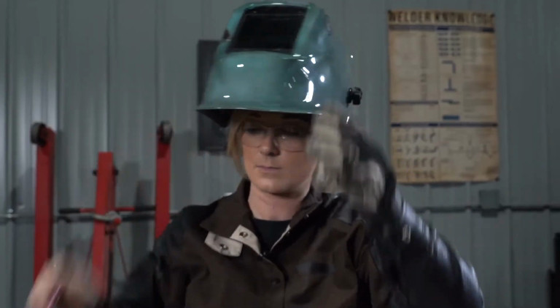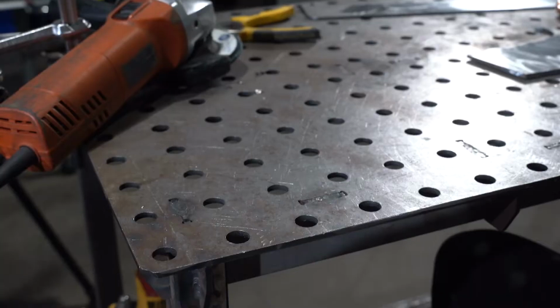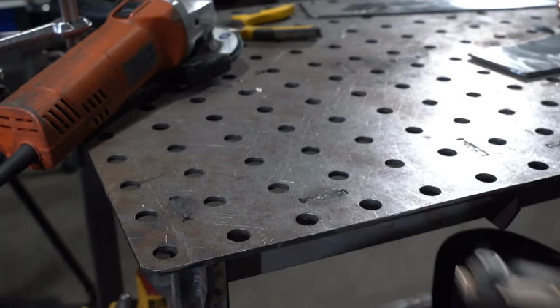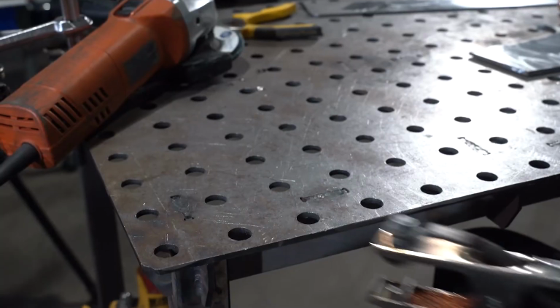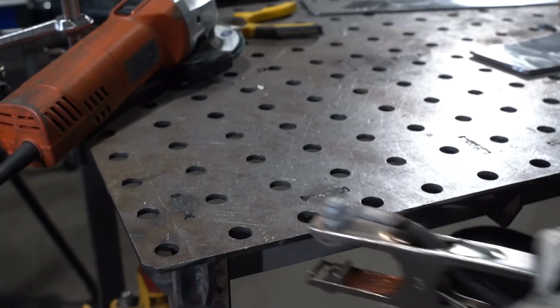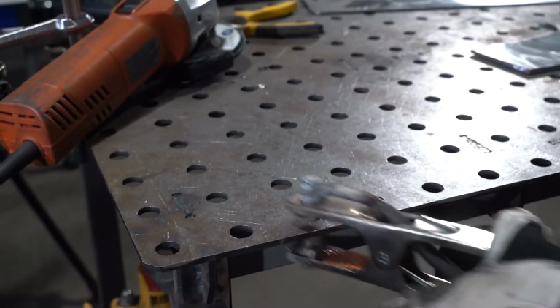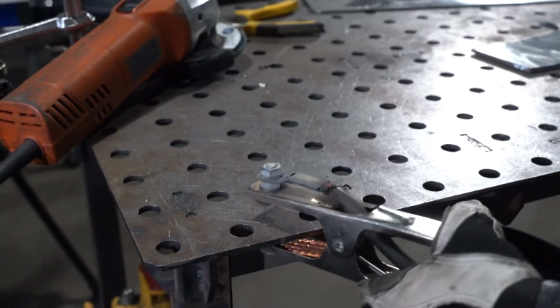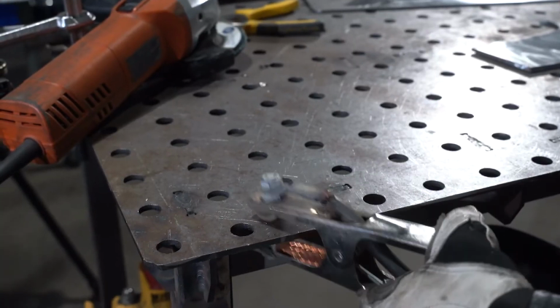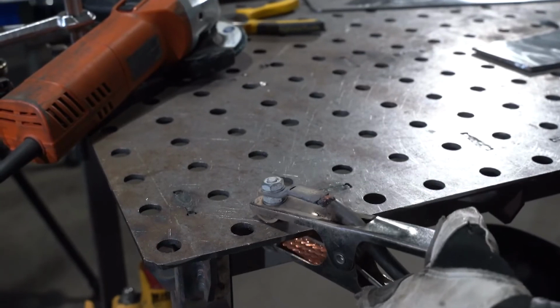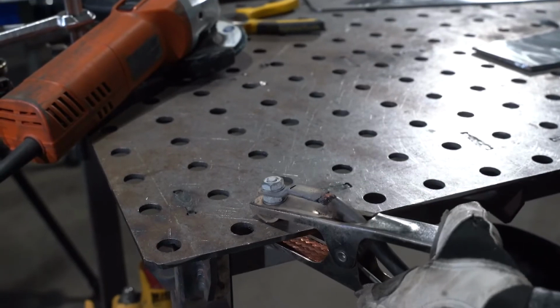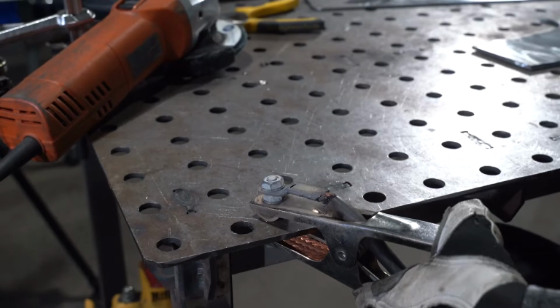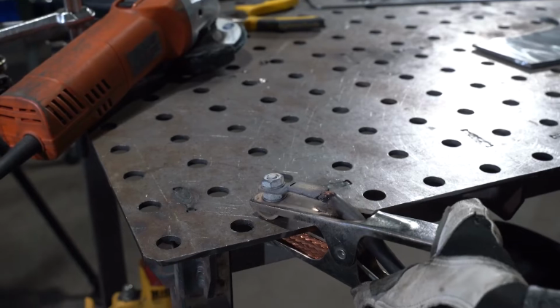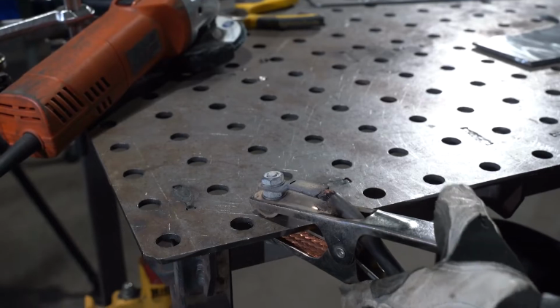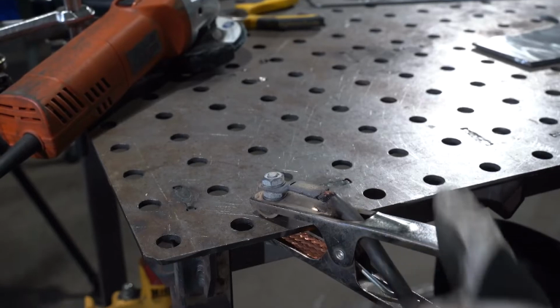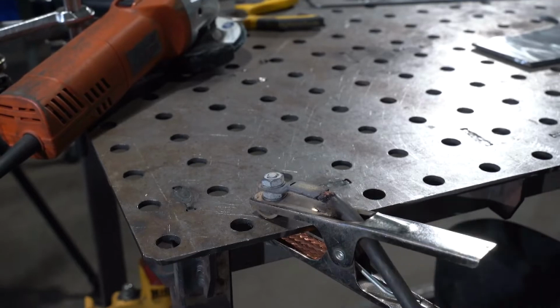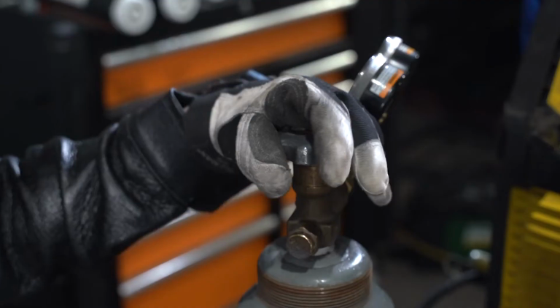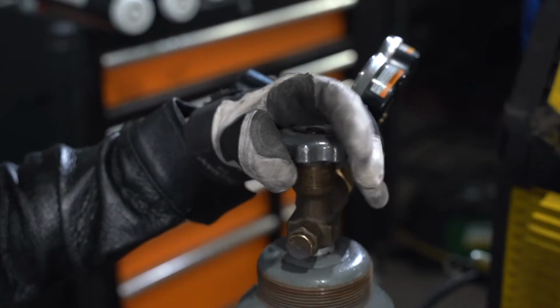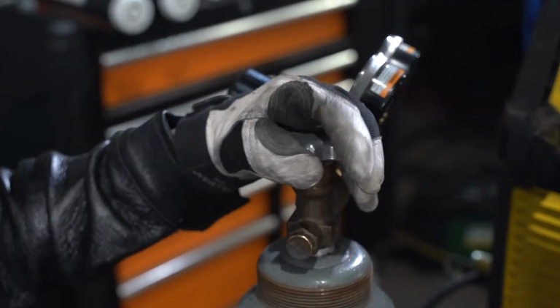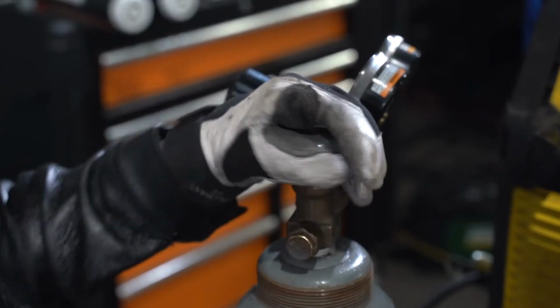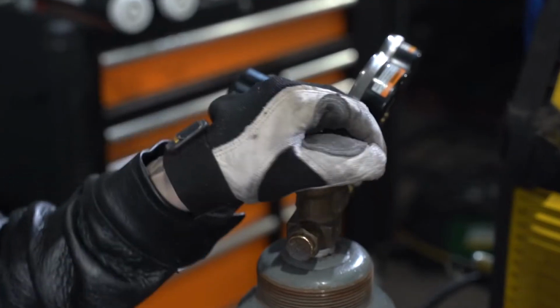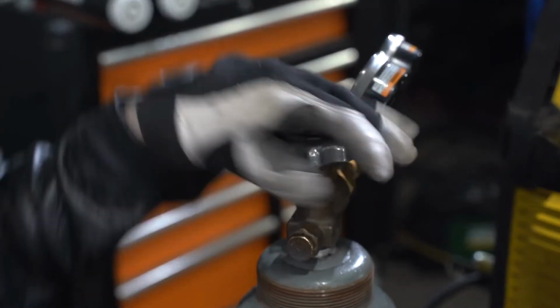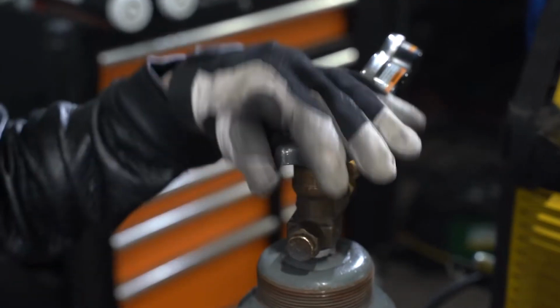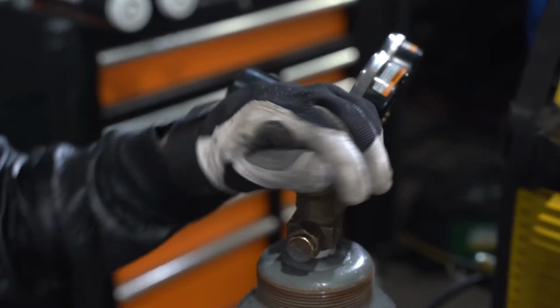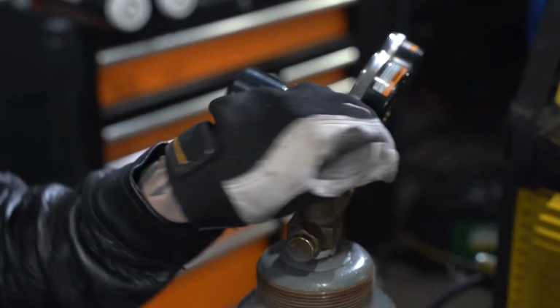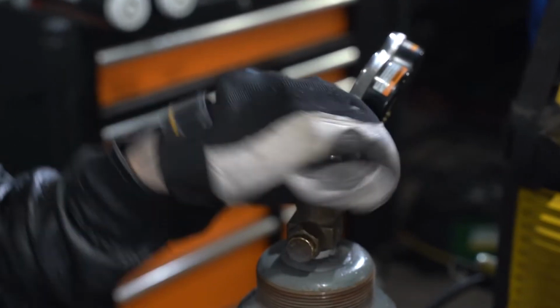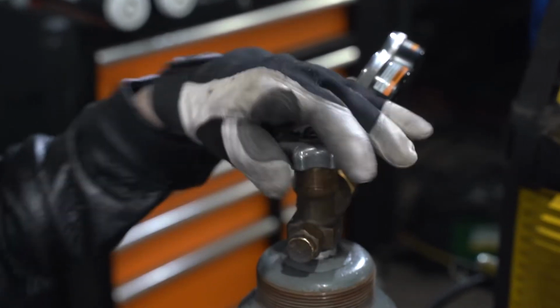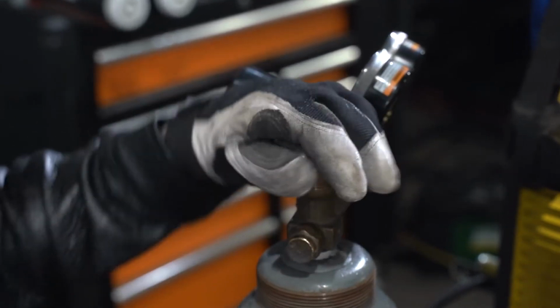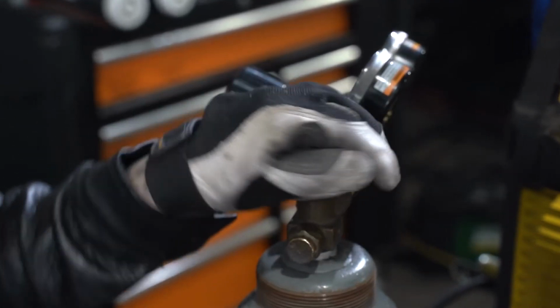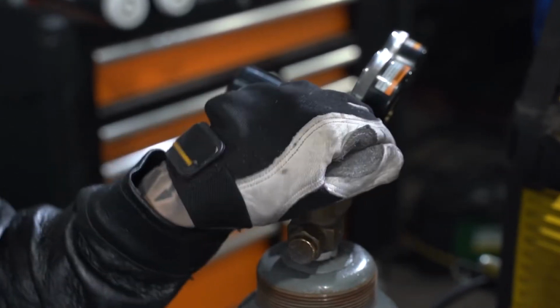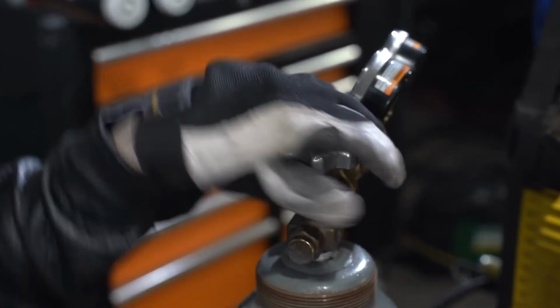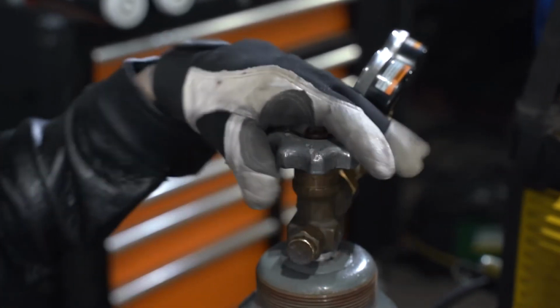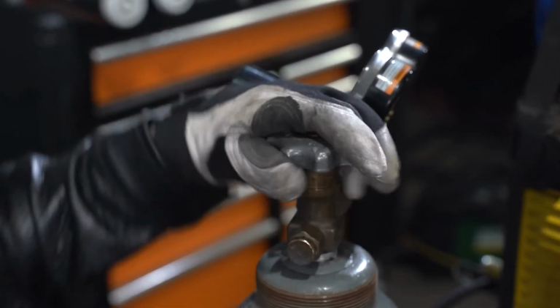Before you start, attach the work clamp and be sure to open your gas all the way and adjust your regulator.